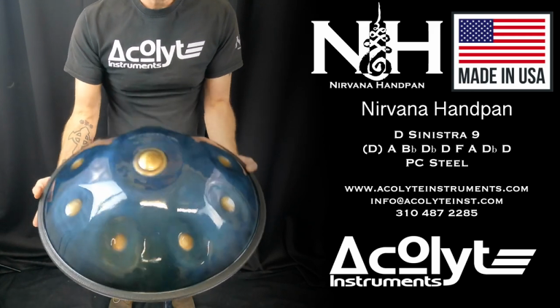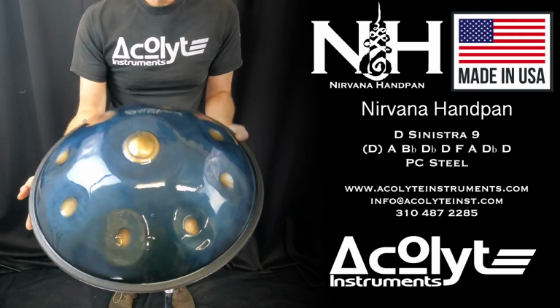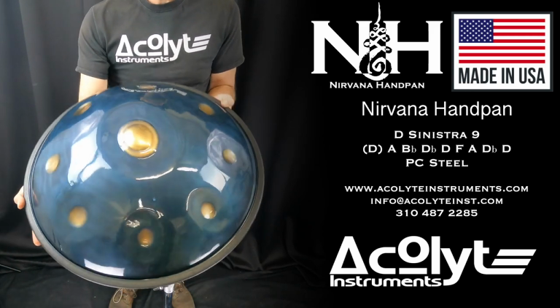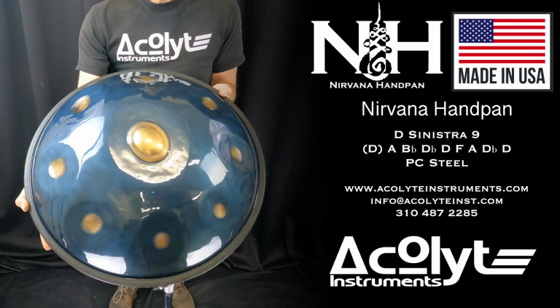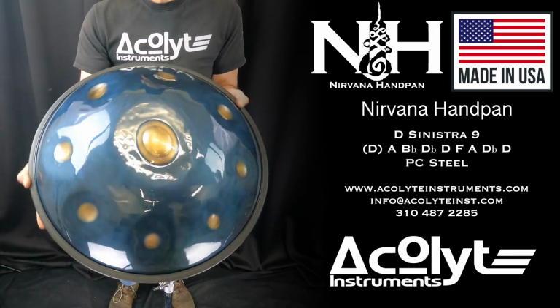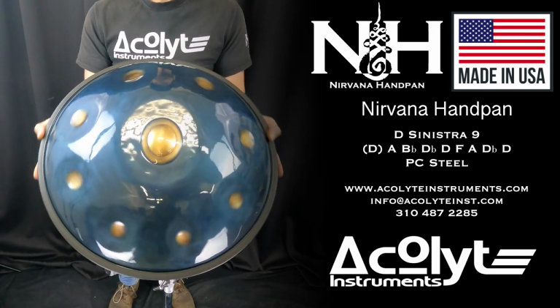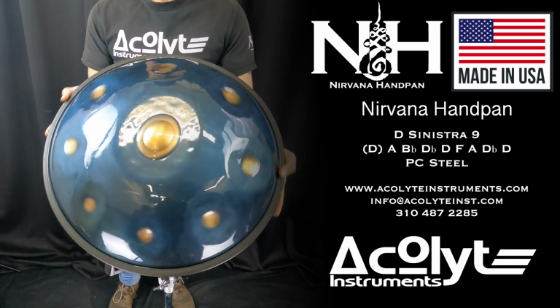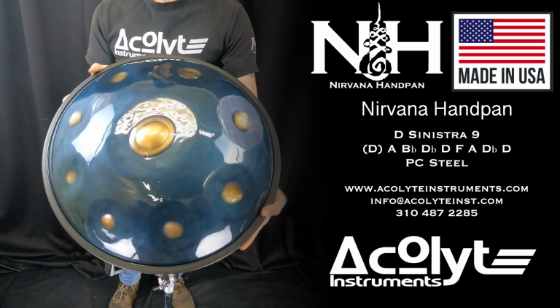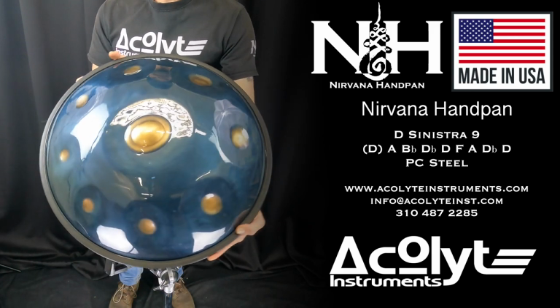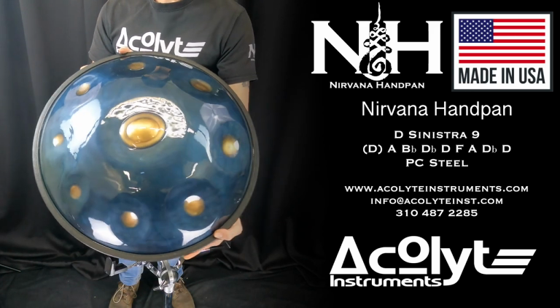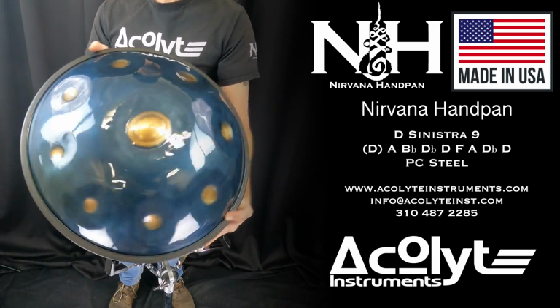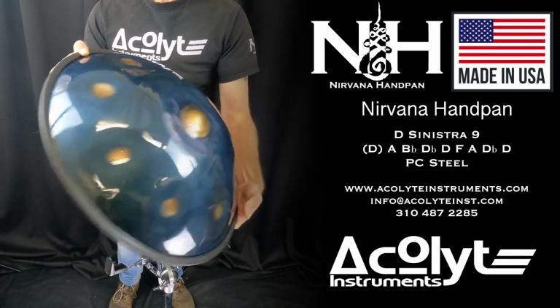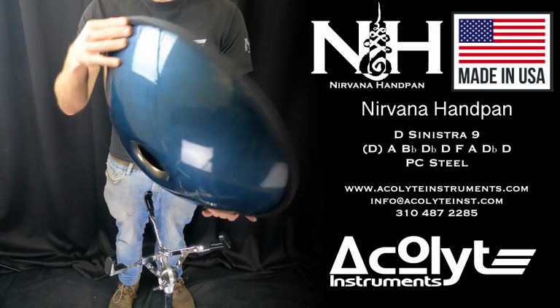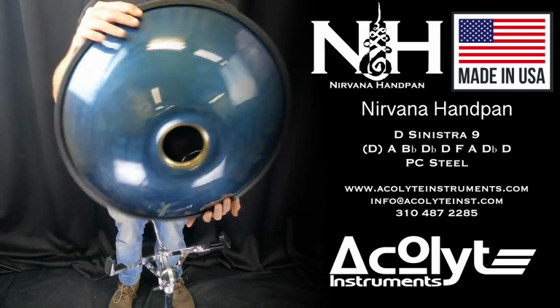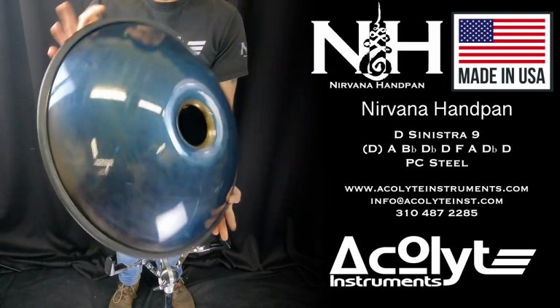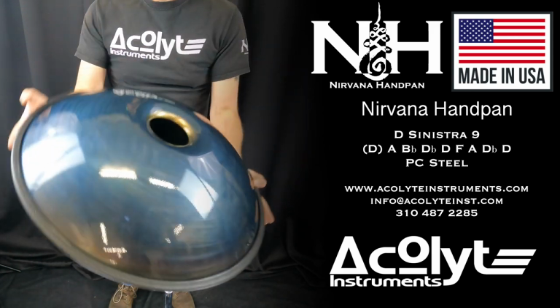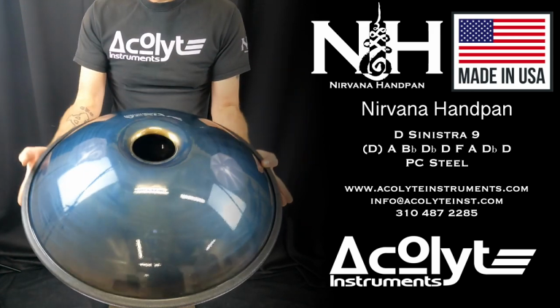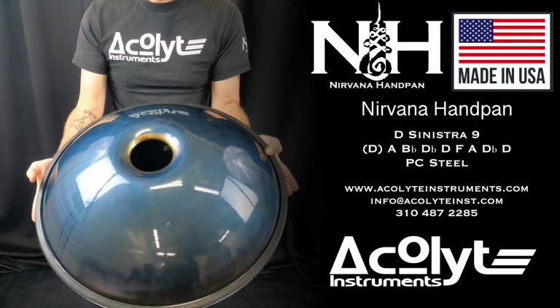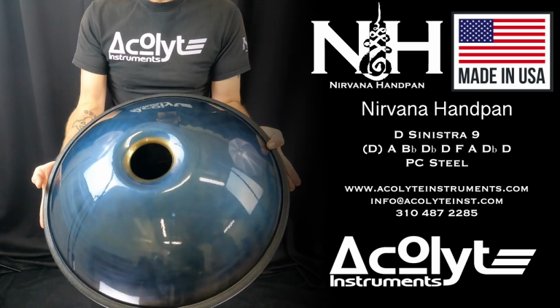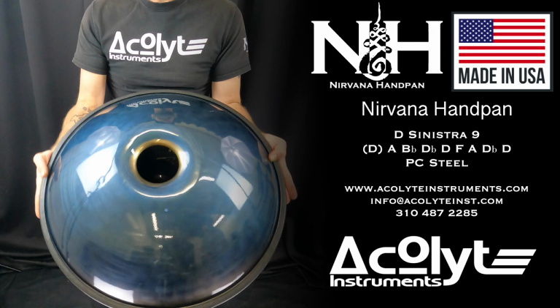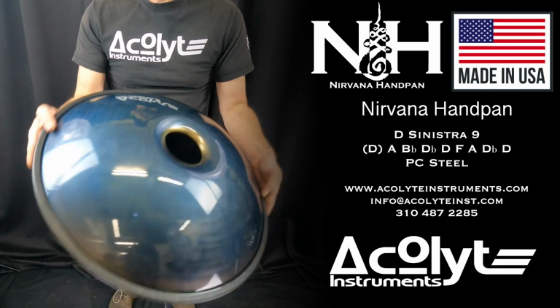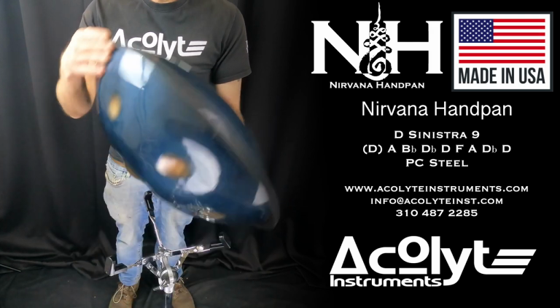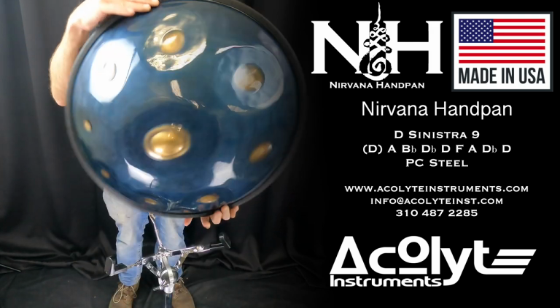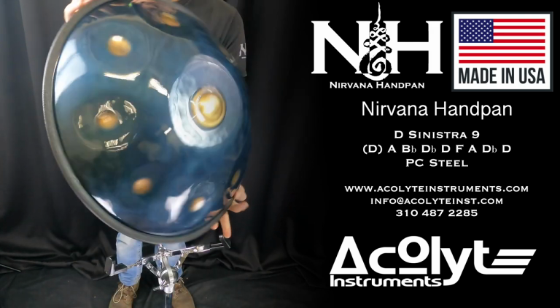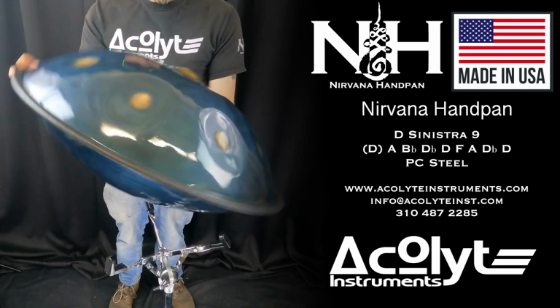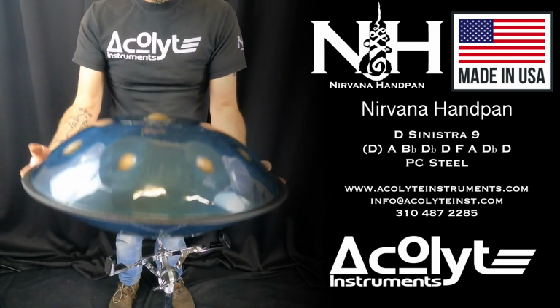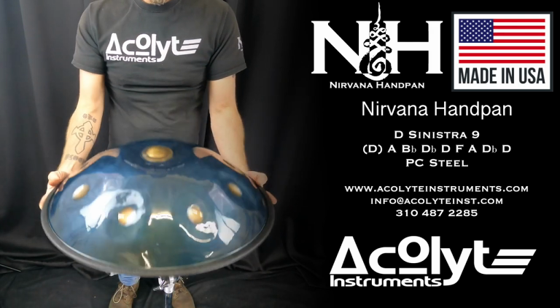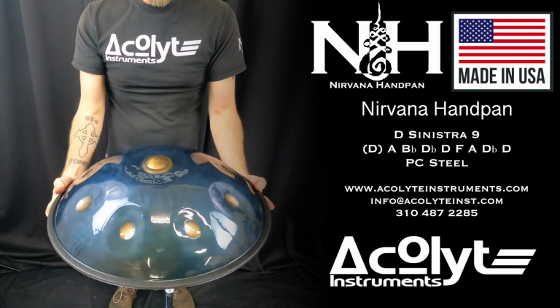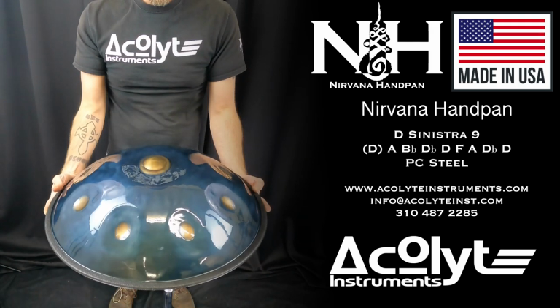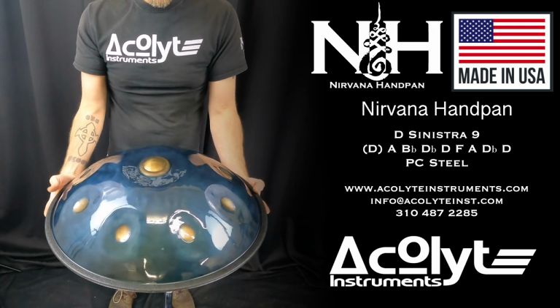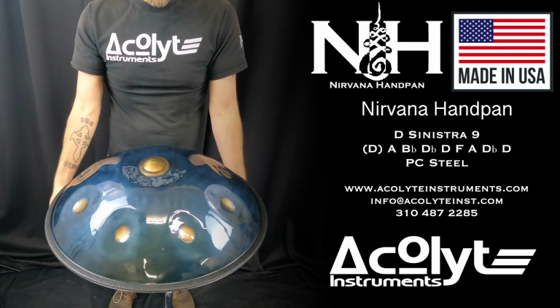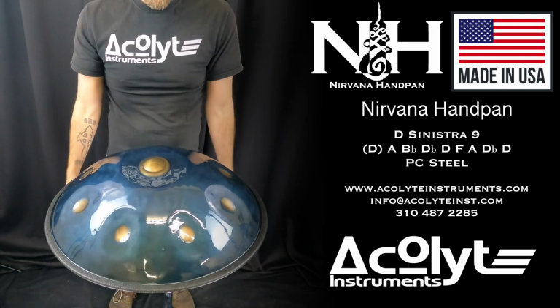Nirvana handpan from Acolyte Instruments. This scale is Sinistra in deep in PC steel with our classic finish.